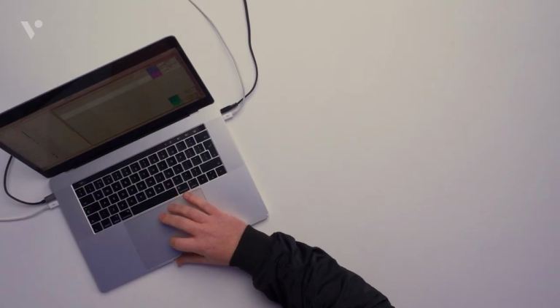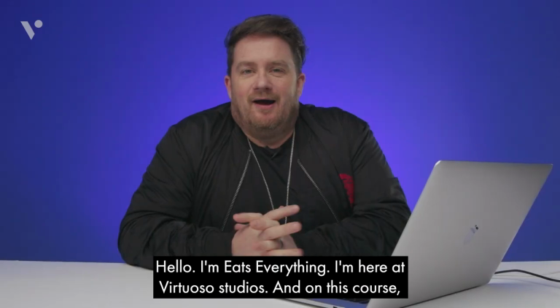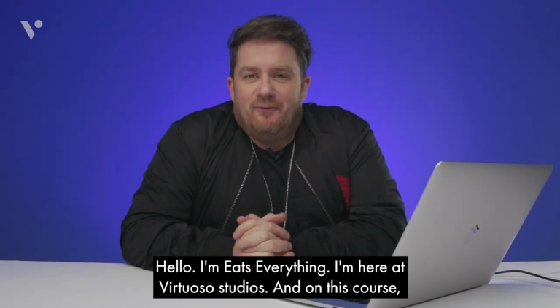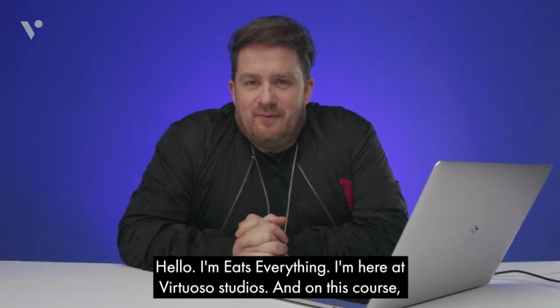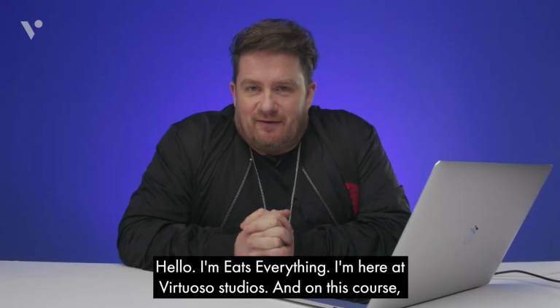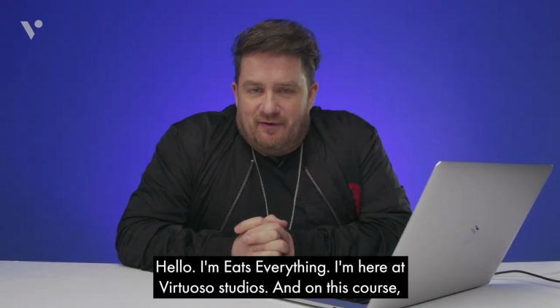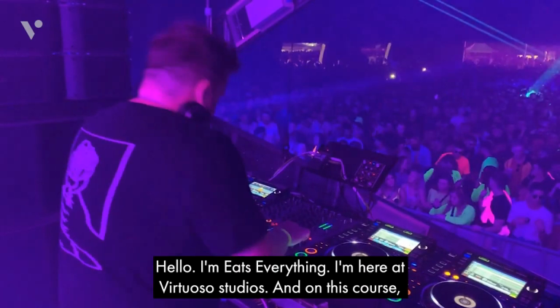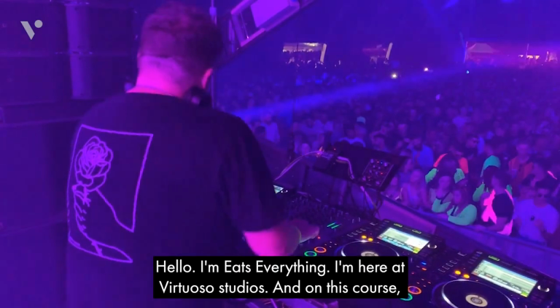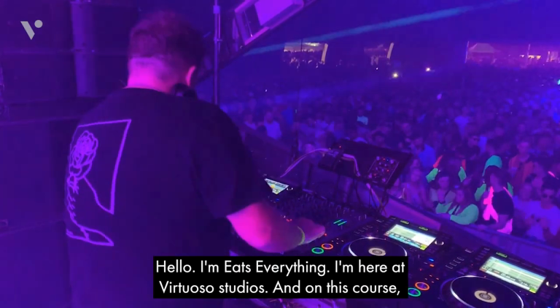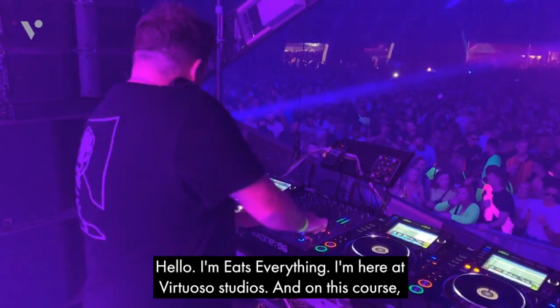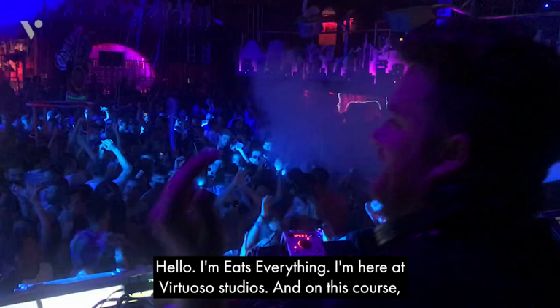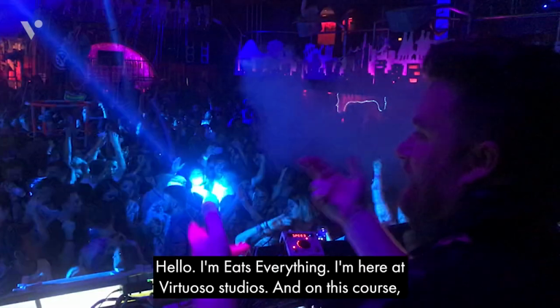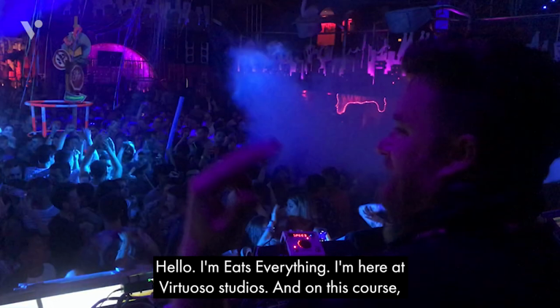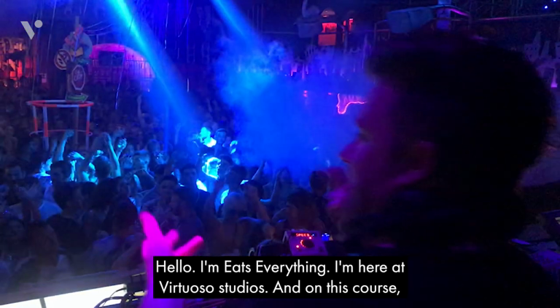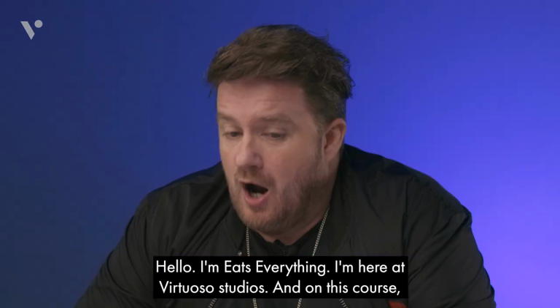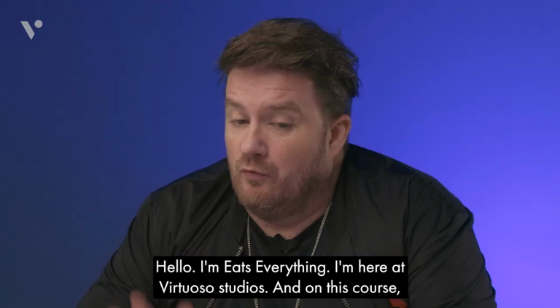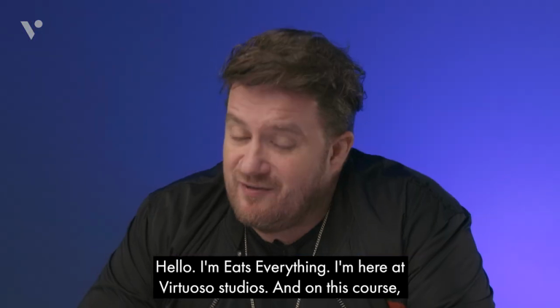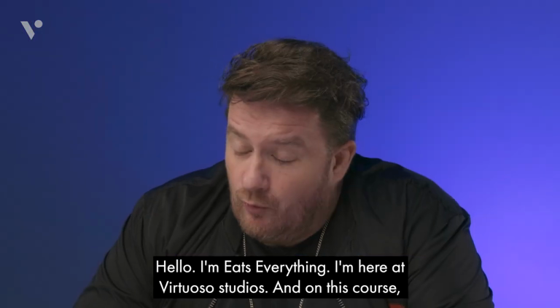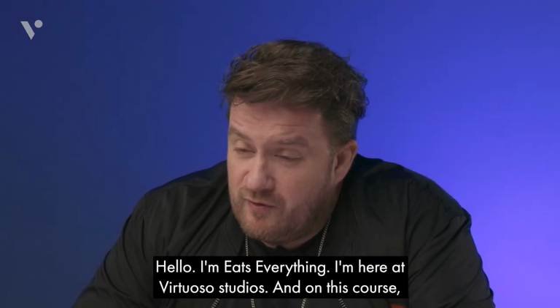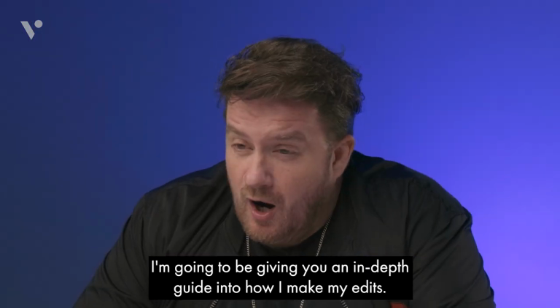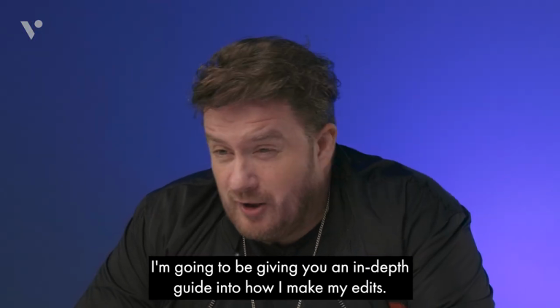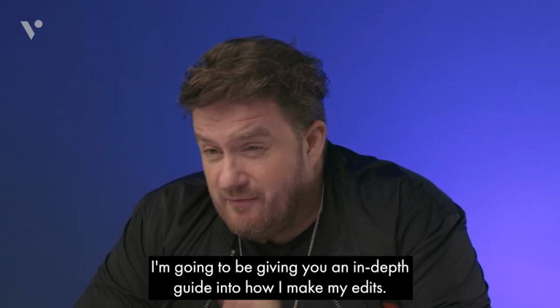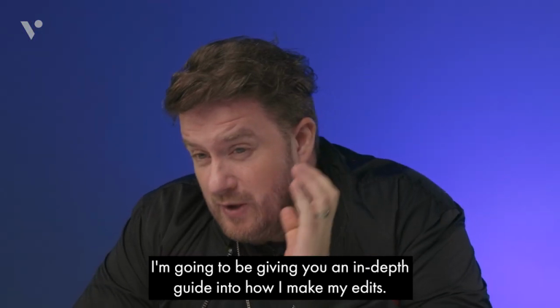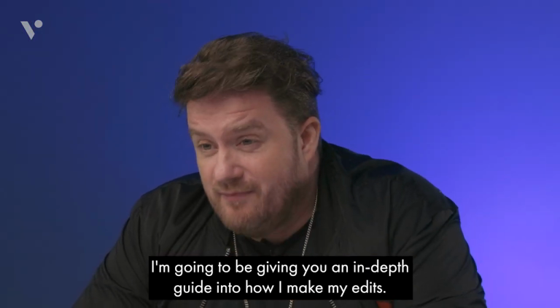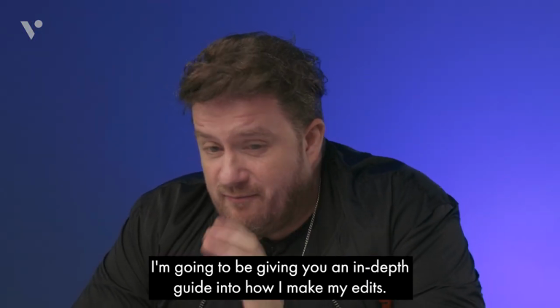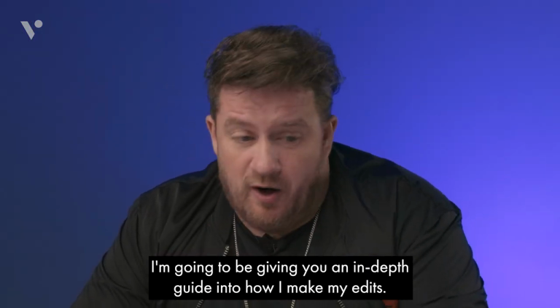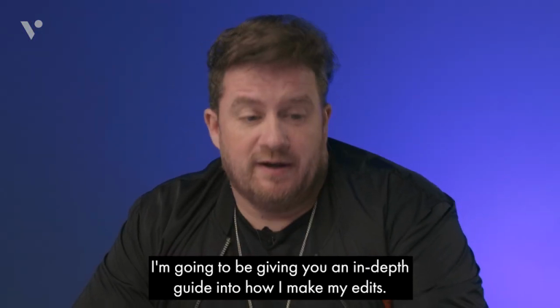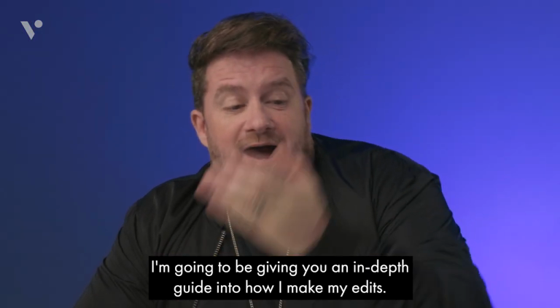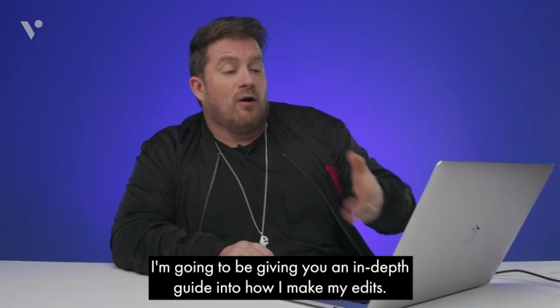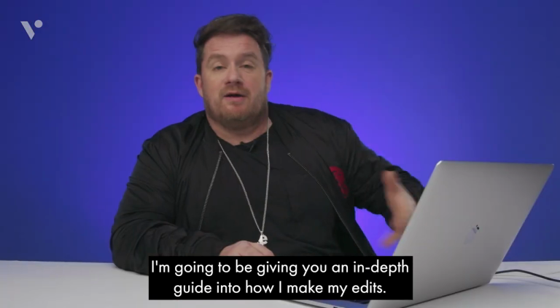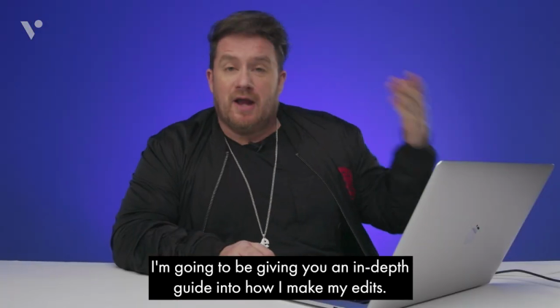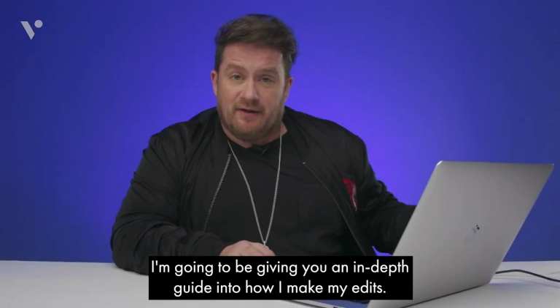Hello, I'm Eats Everything. I'm here at Virtuosa Studios, and on this course I'm going to be giving you an in-depth guide into how I make my edits.